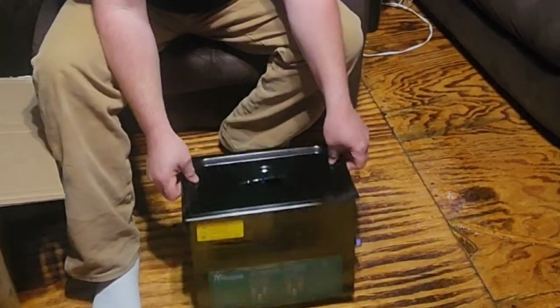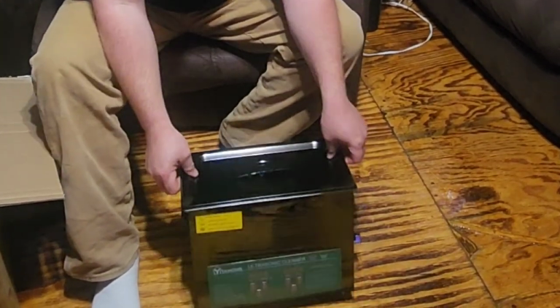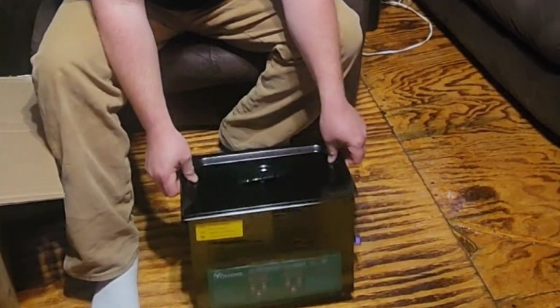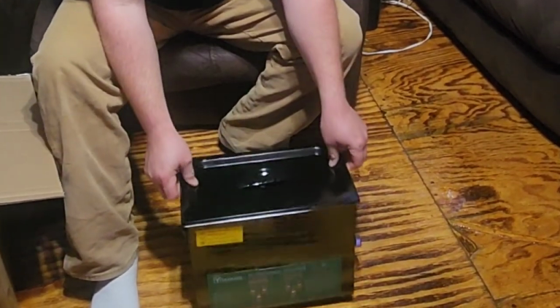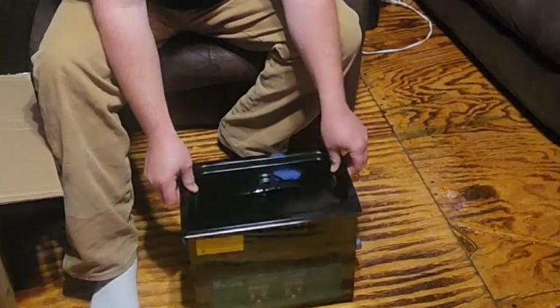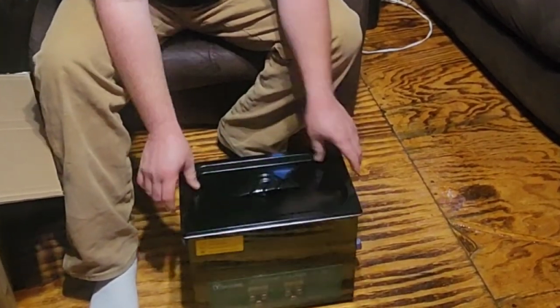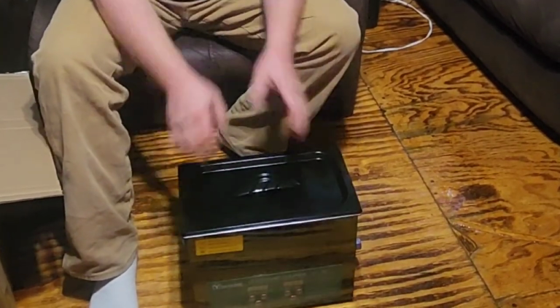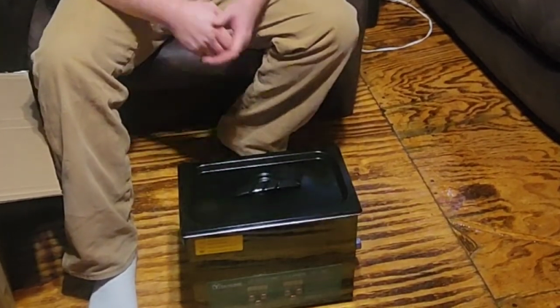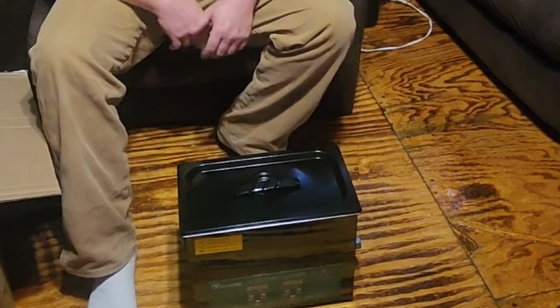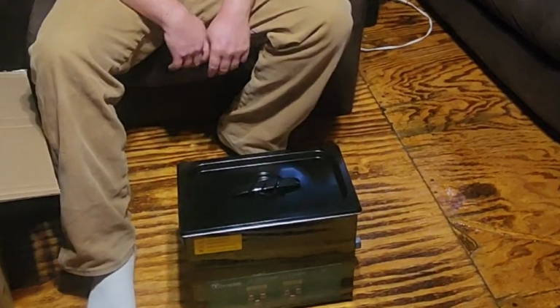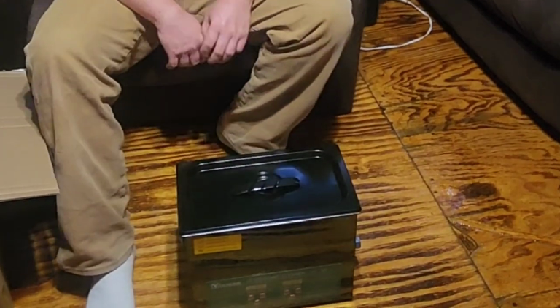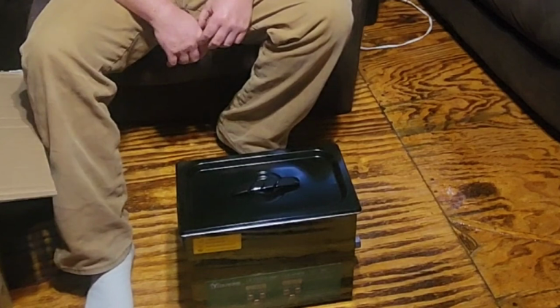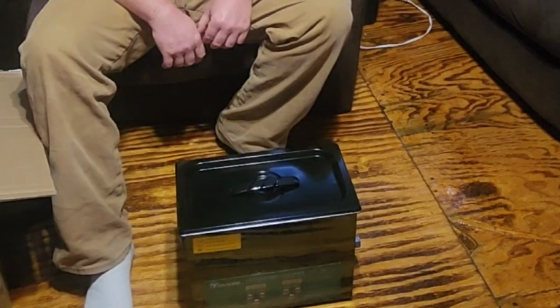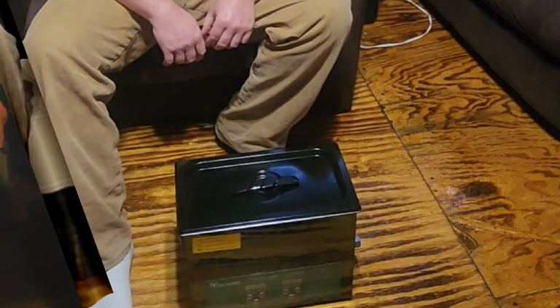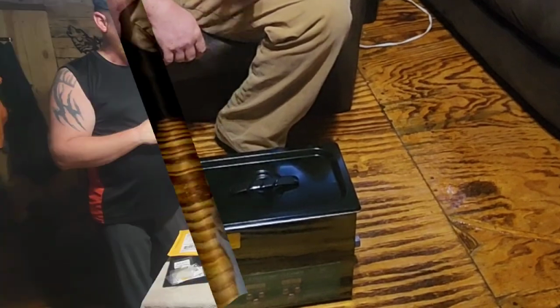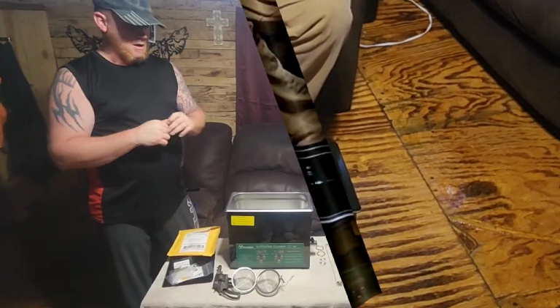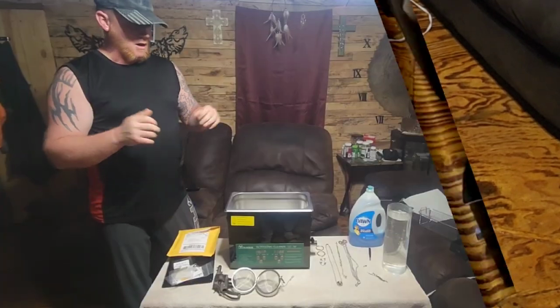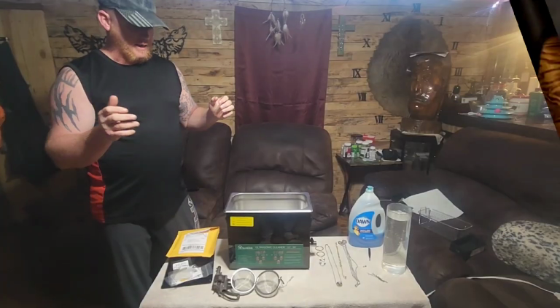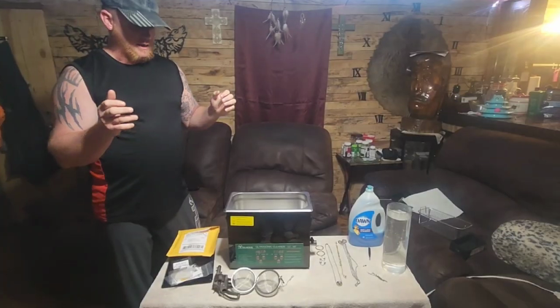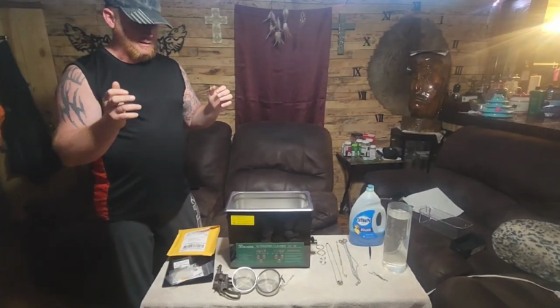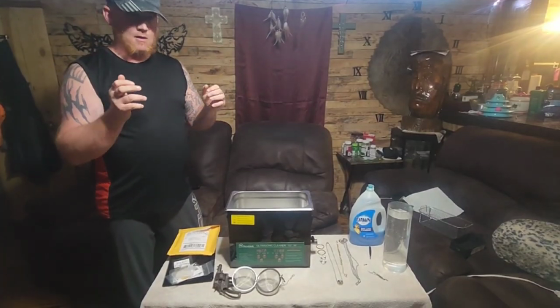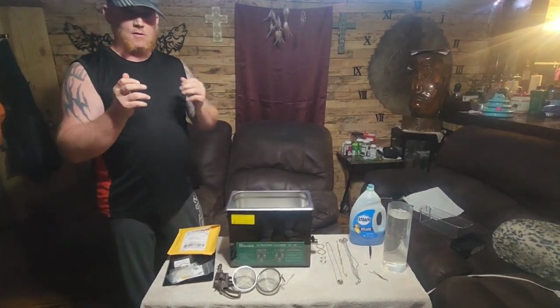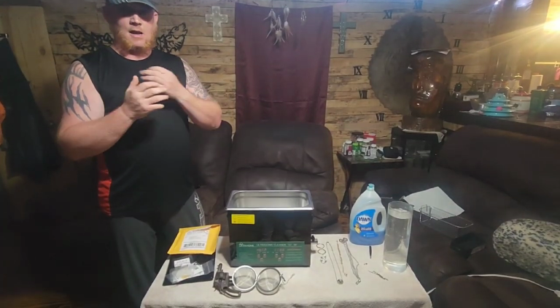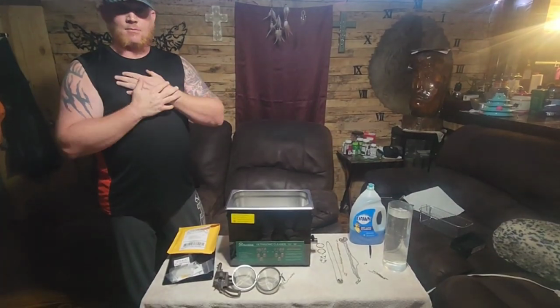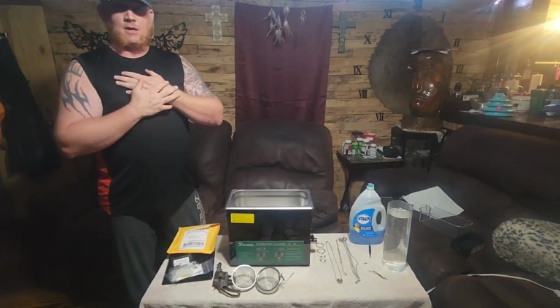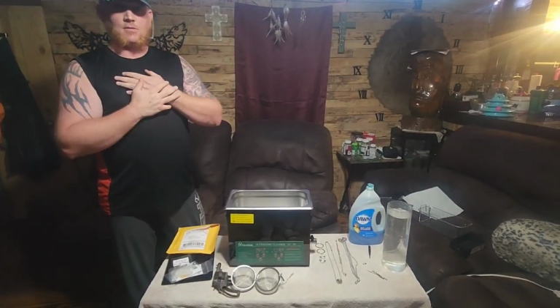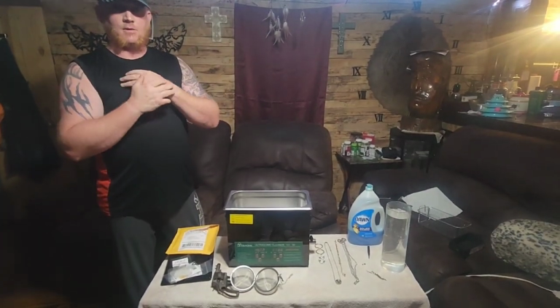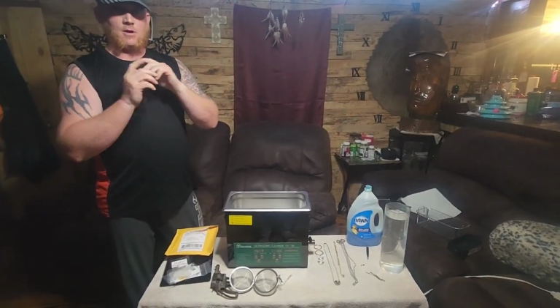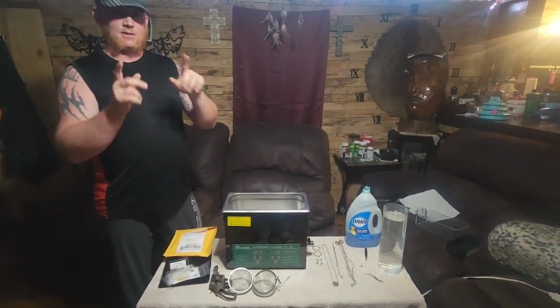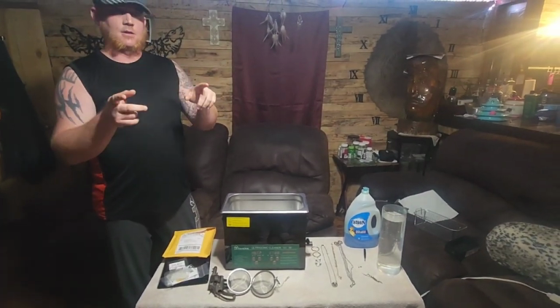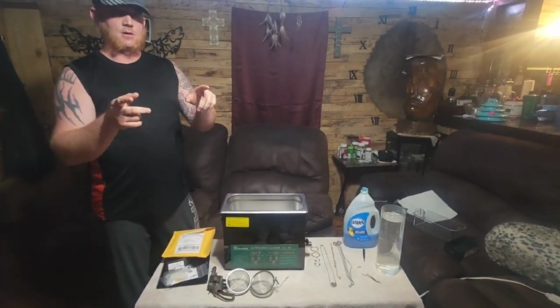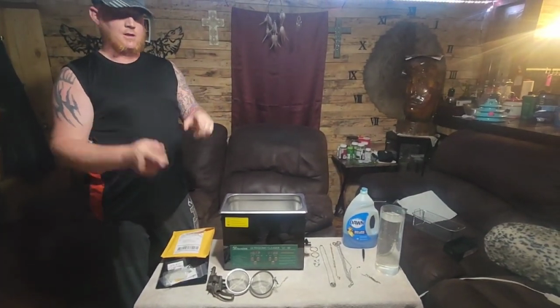Again, this is the Yita Home heated ultrasonic cleaner. I am Keith with Causey in the Country.